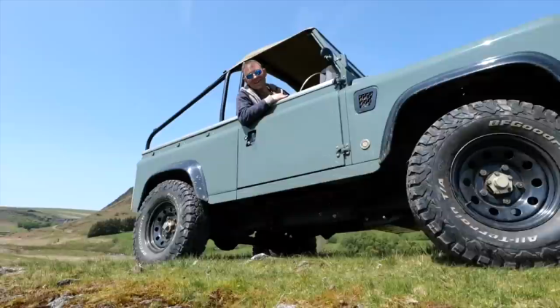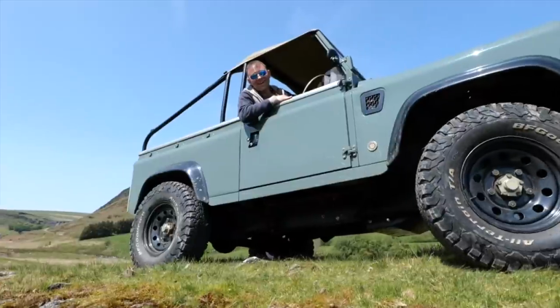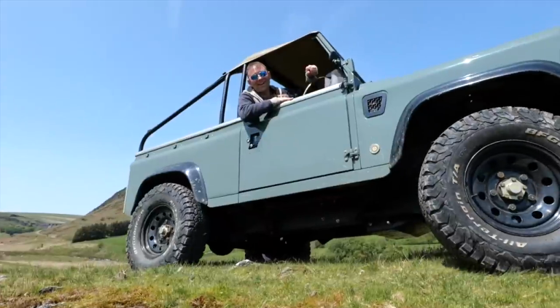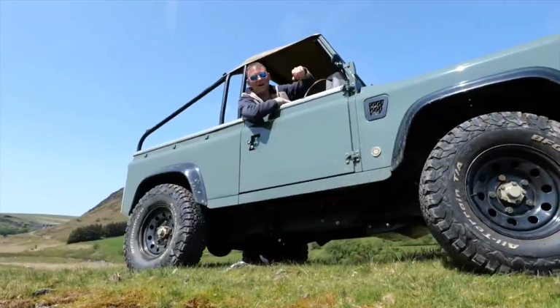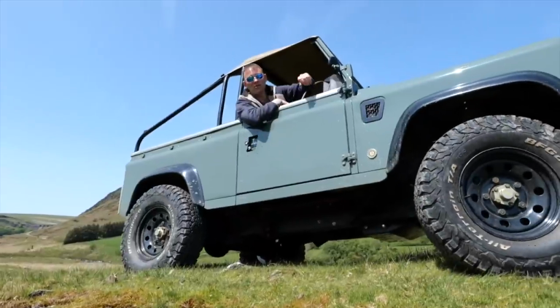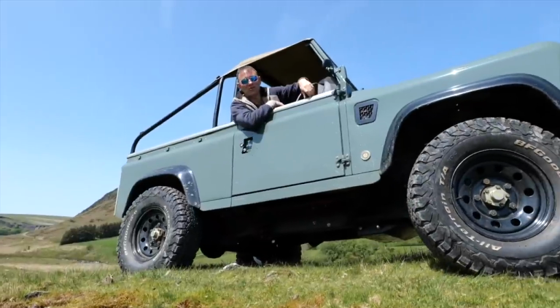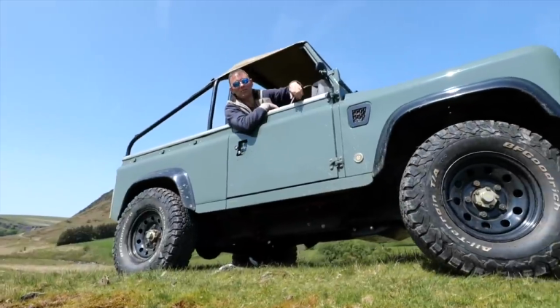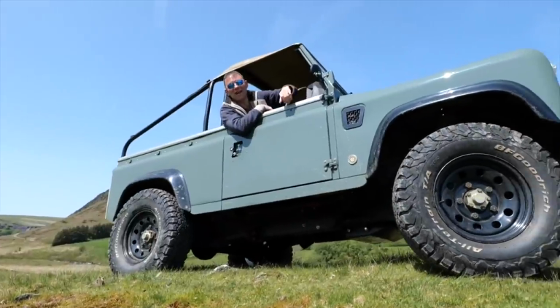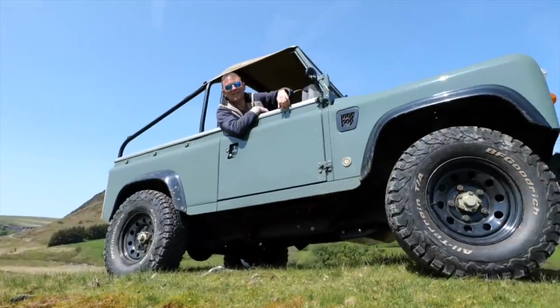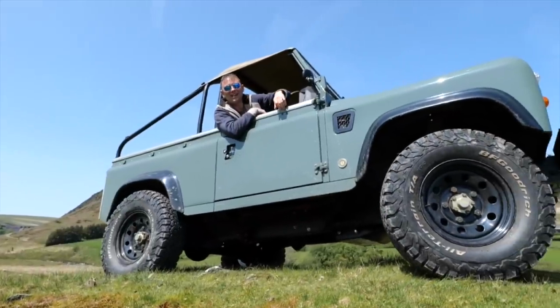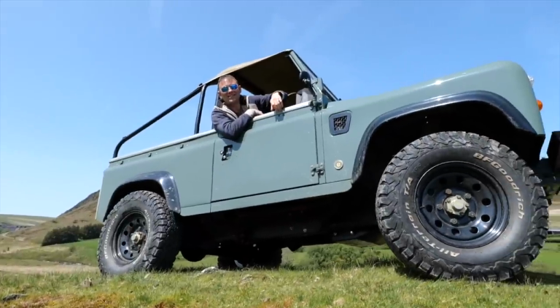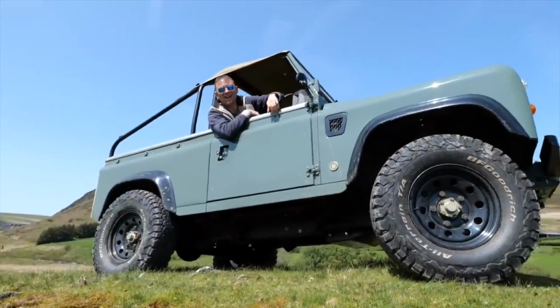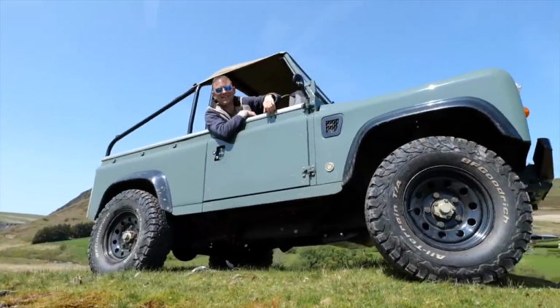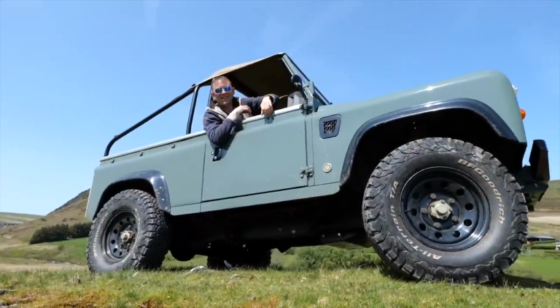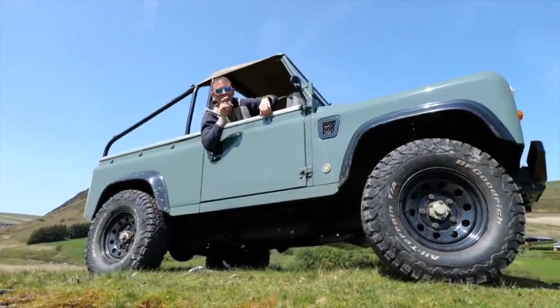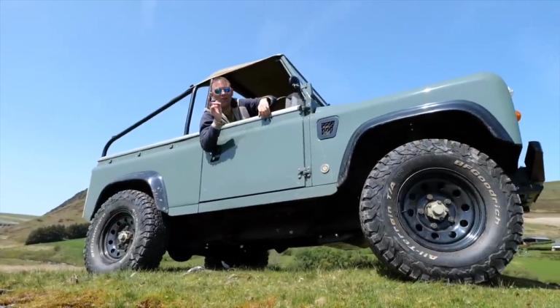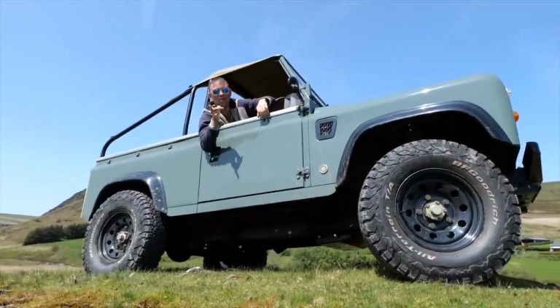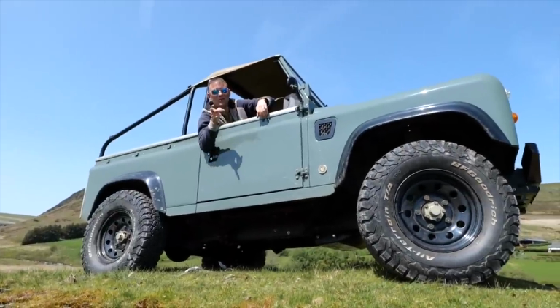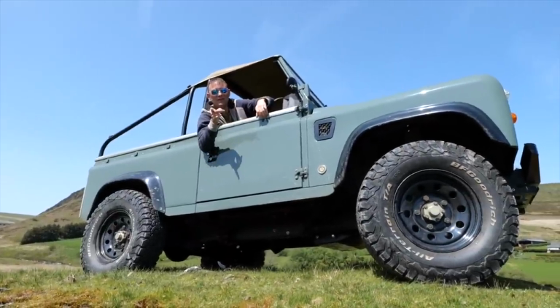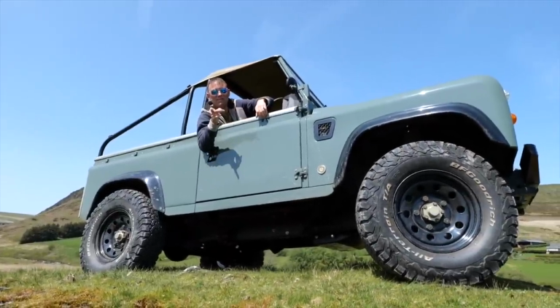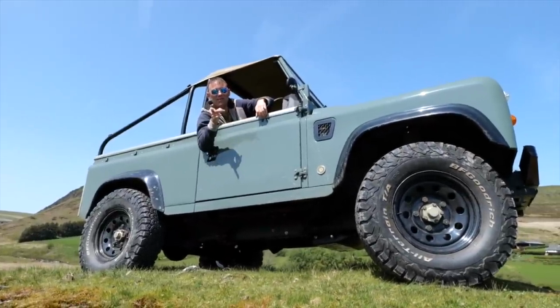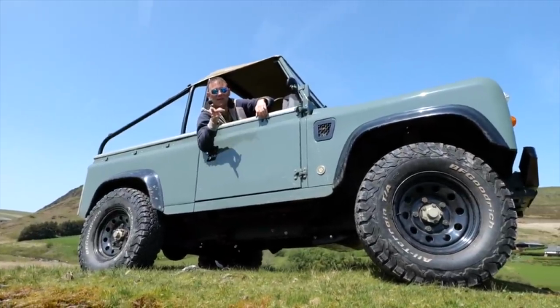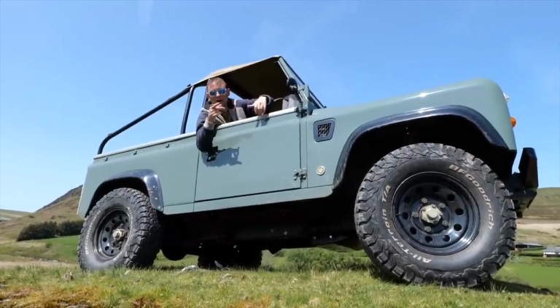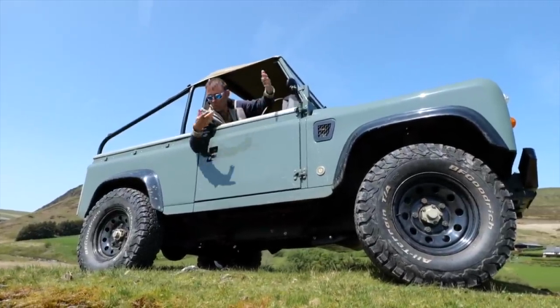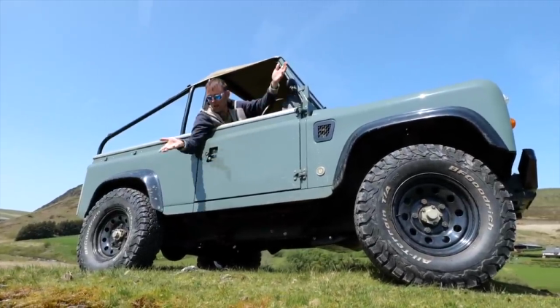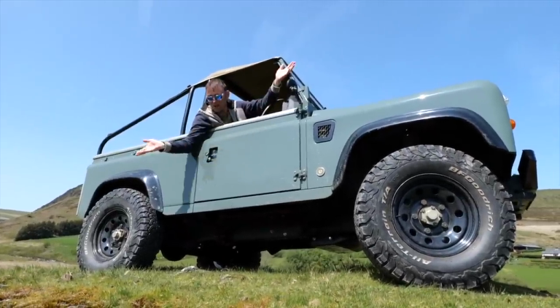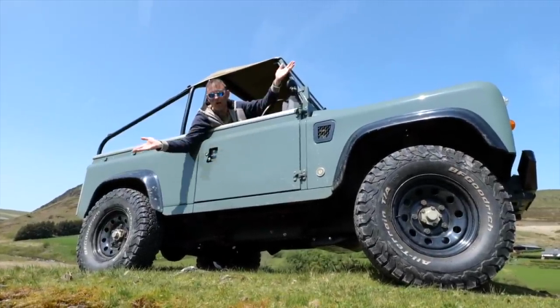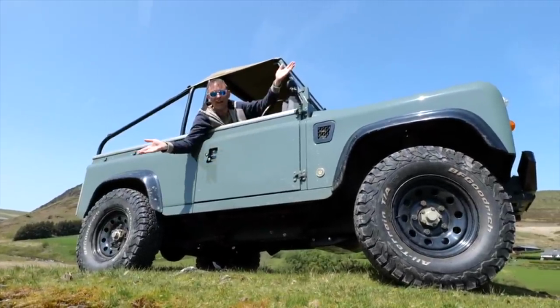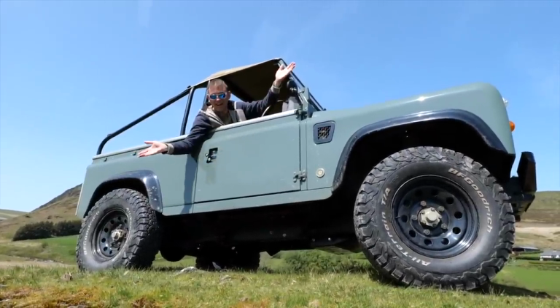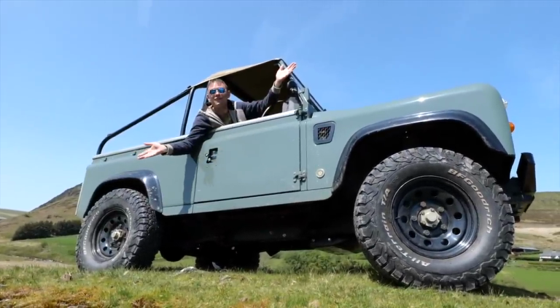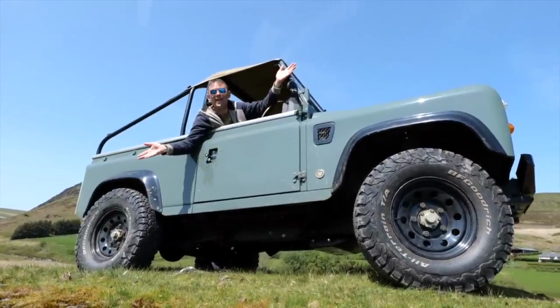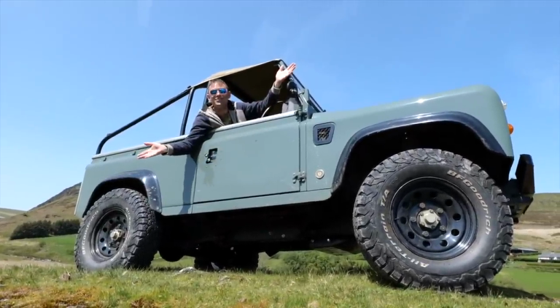Hi, I'm Richard from Electric Classic Cars, and on this week's episode, we're going to go on a little adventure.